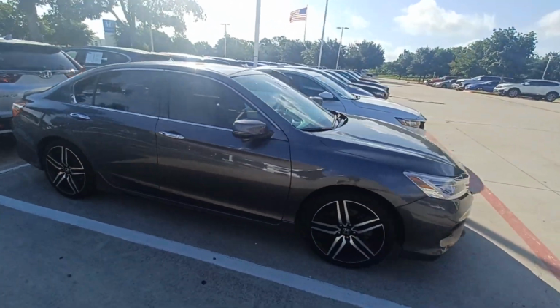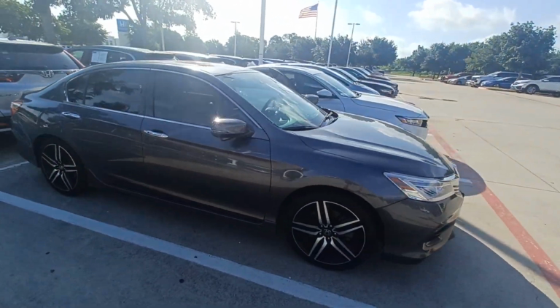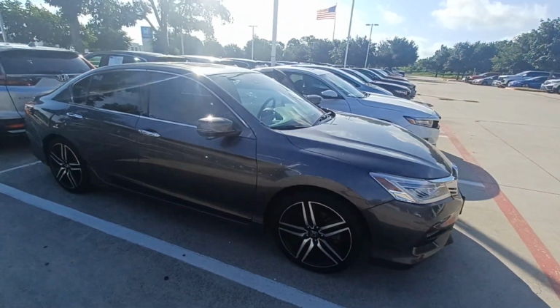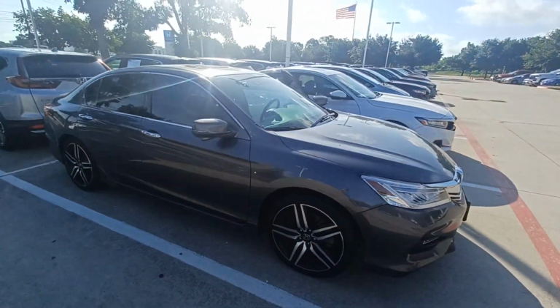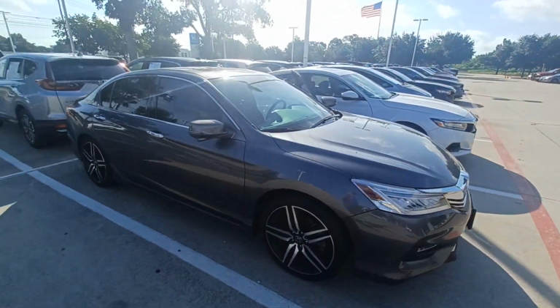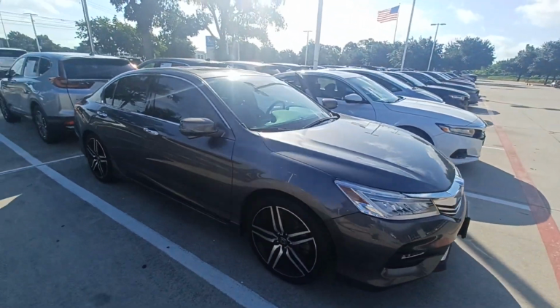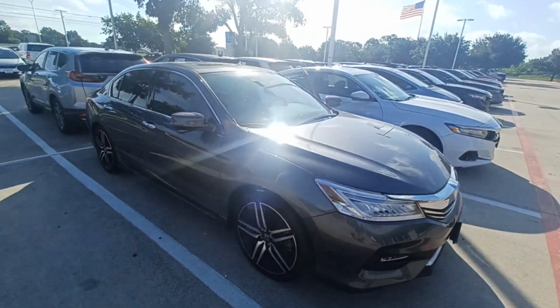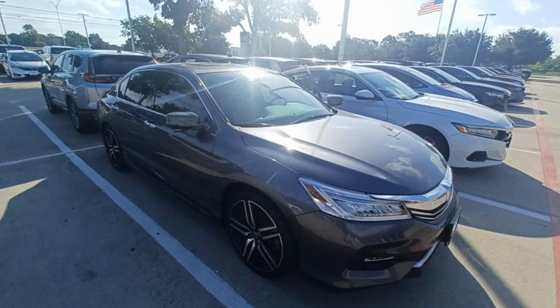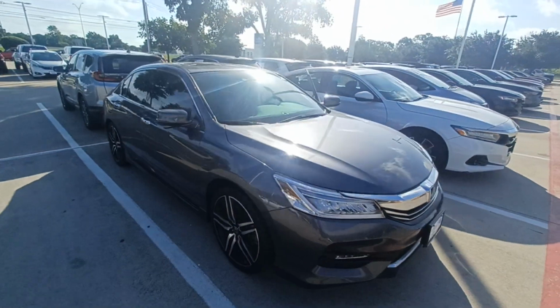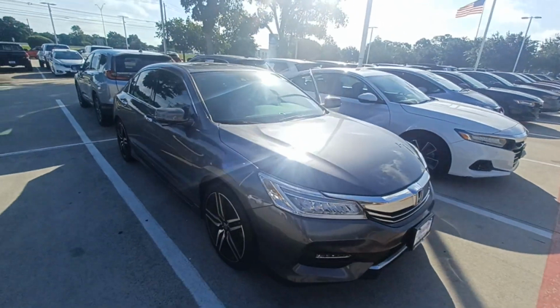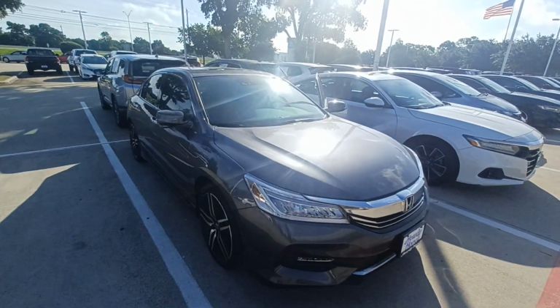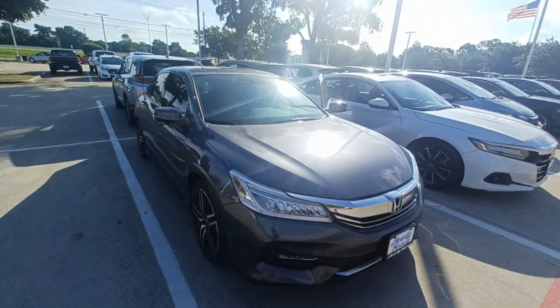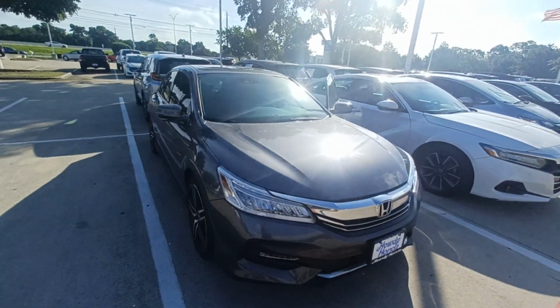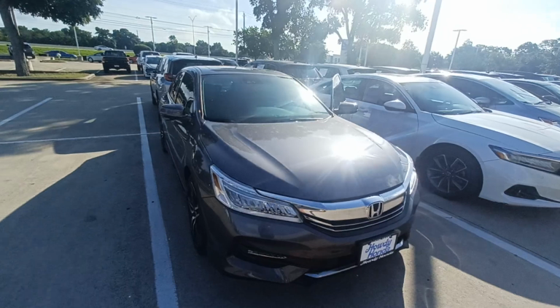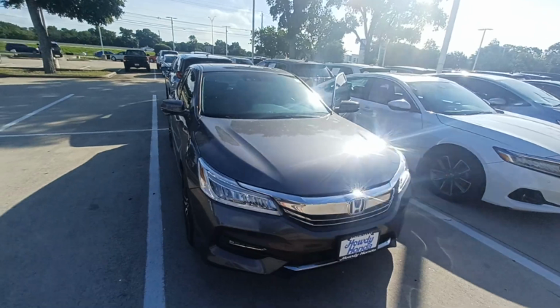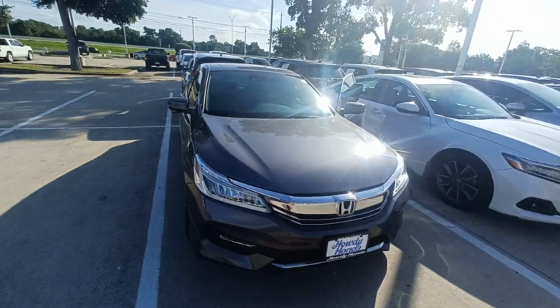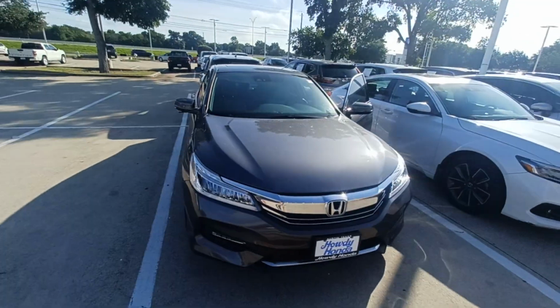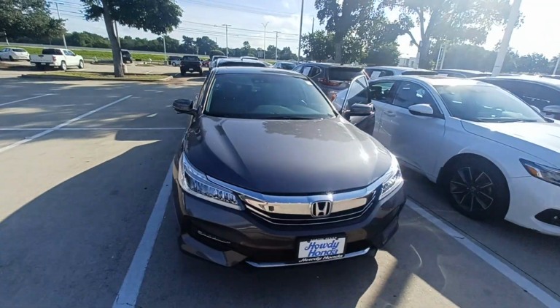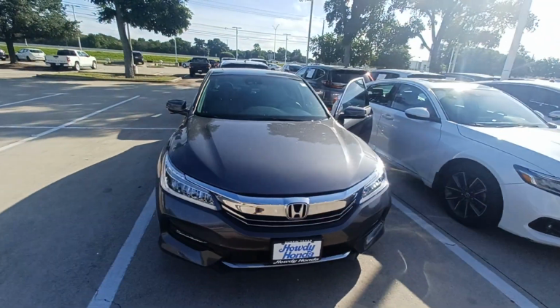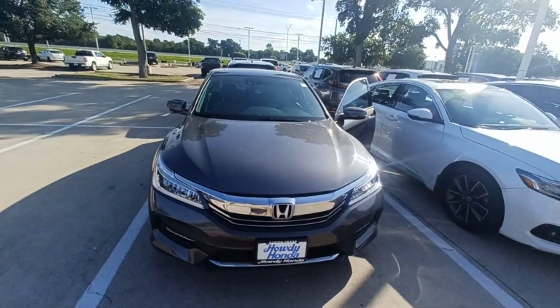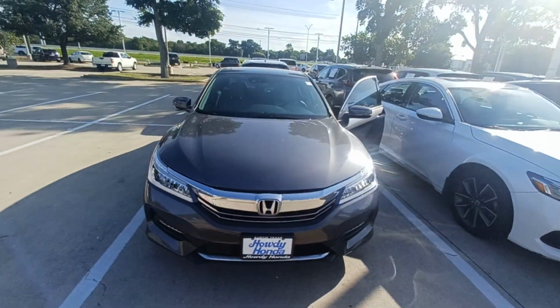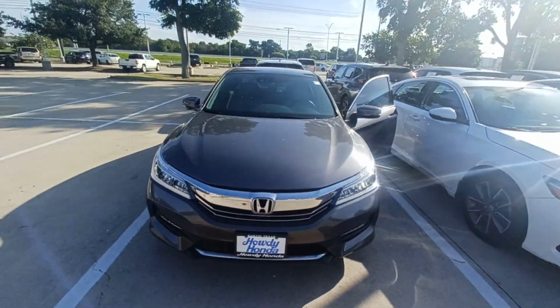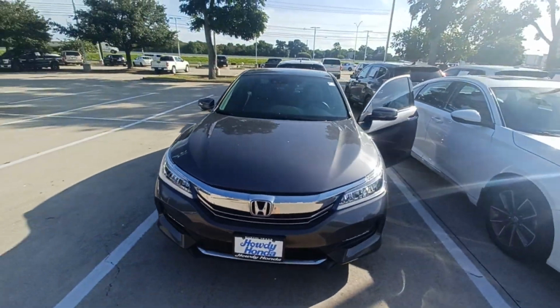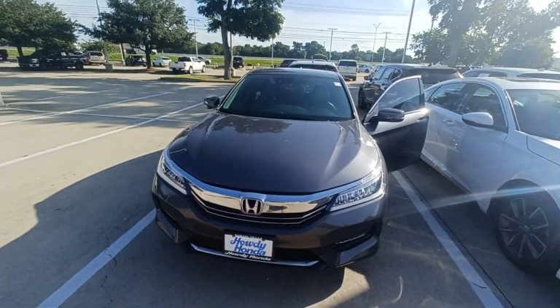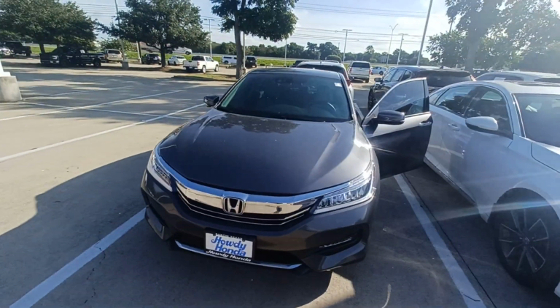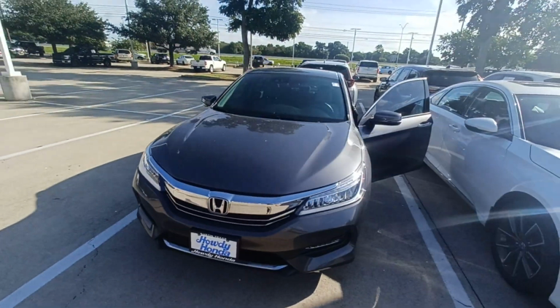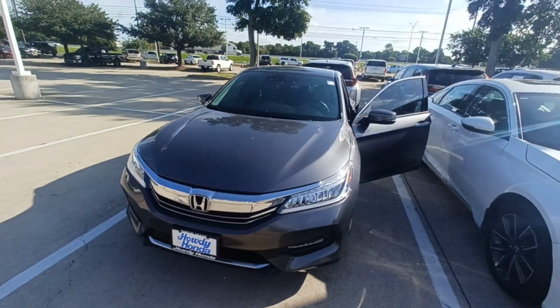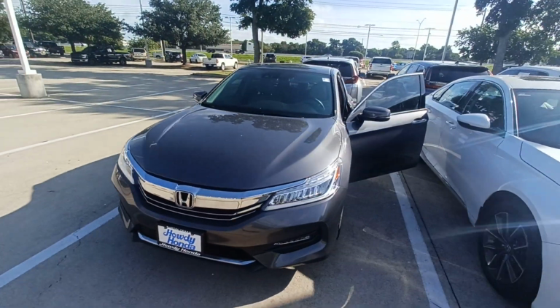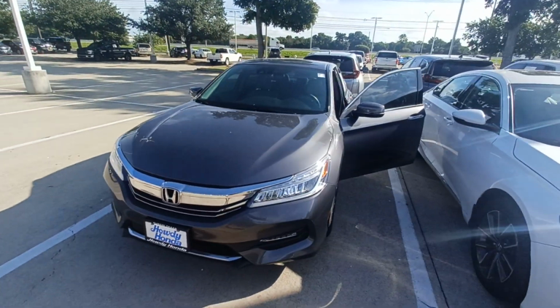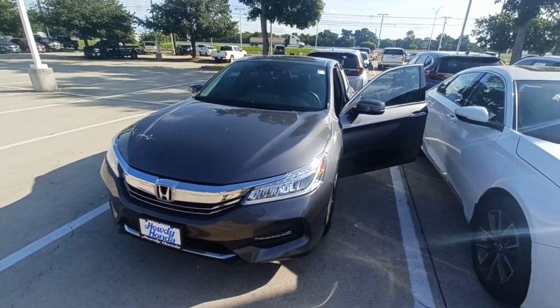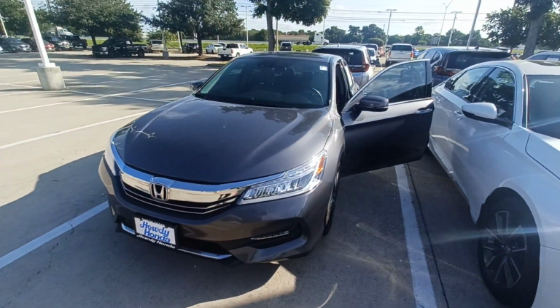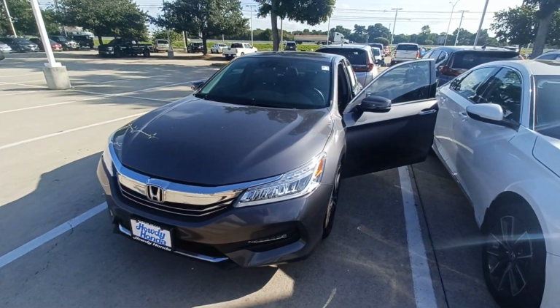And that's my 2017 Honda Accord Touring and I'm Jason down here at Howdy Honda.